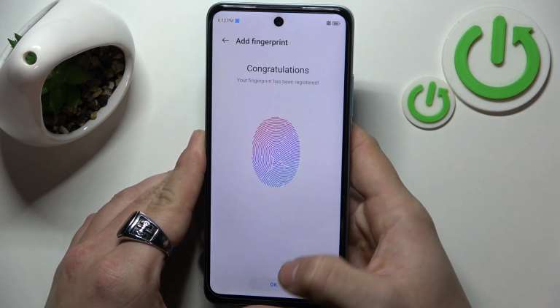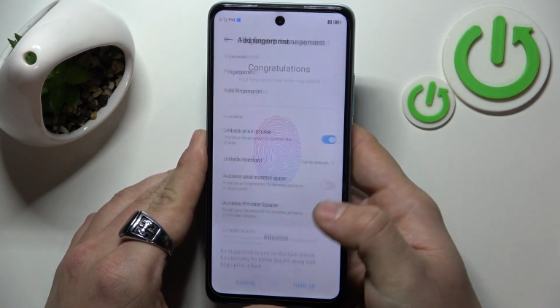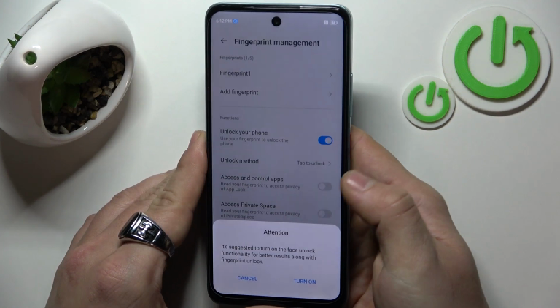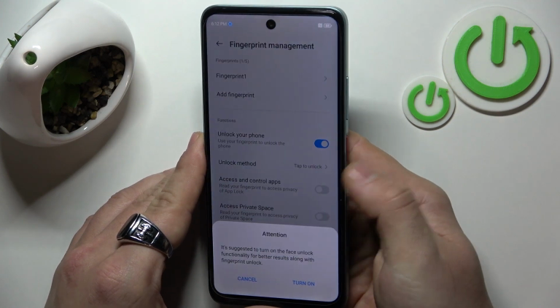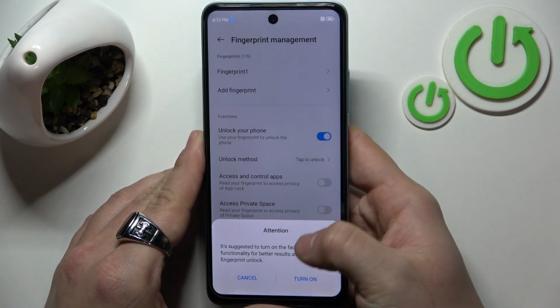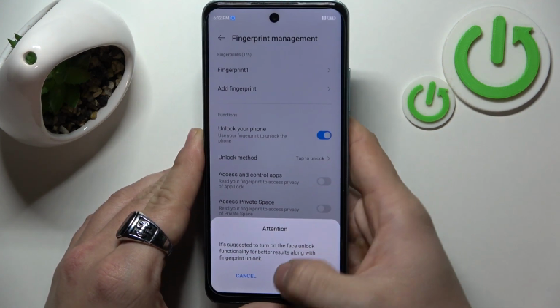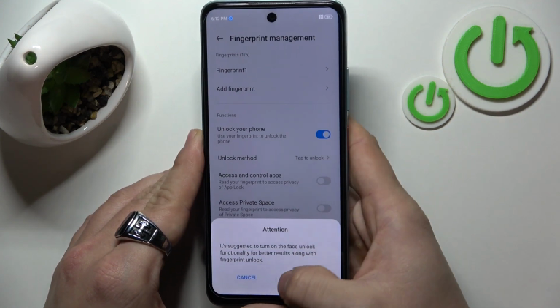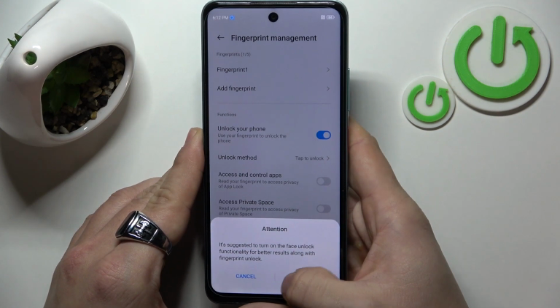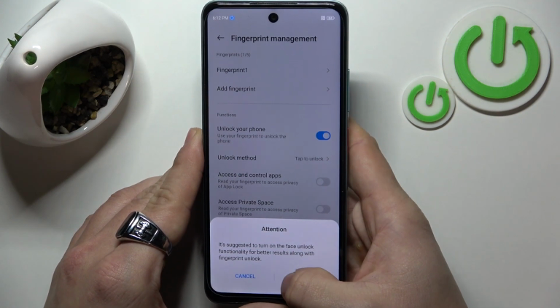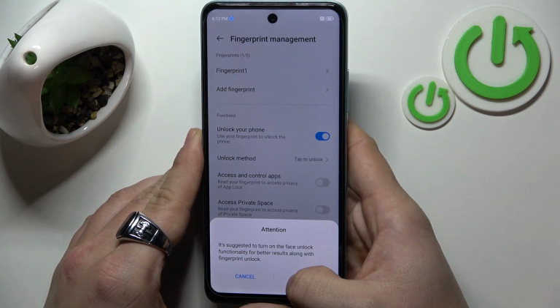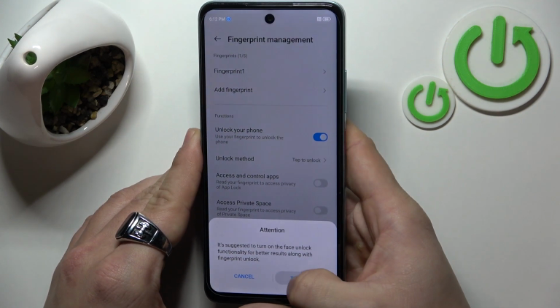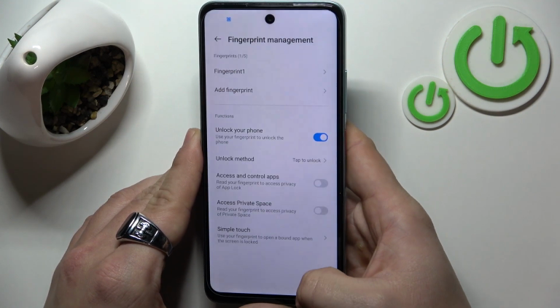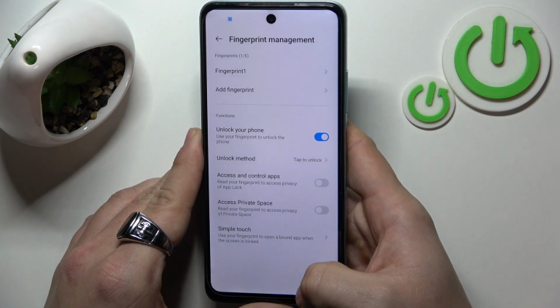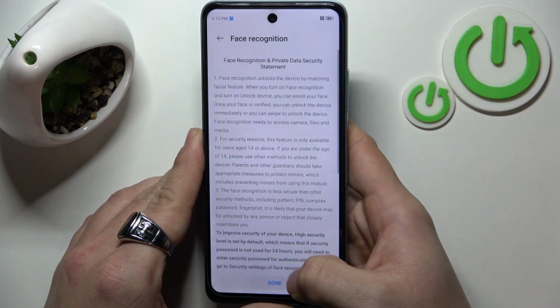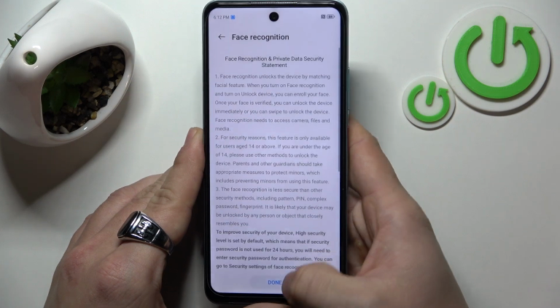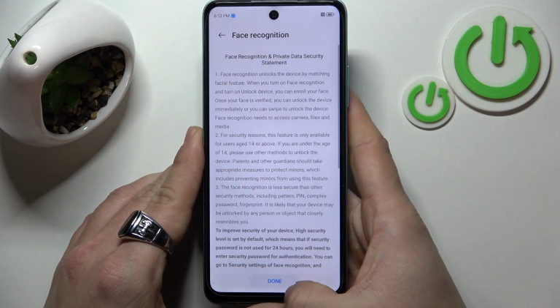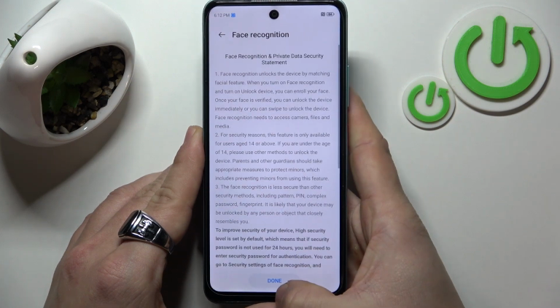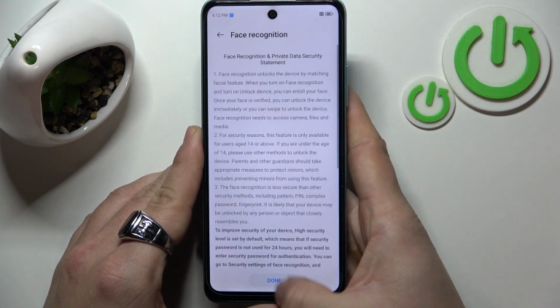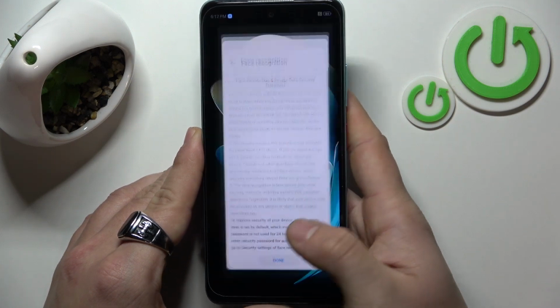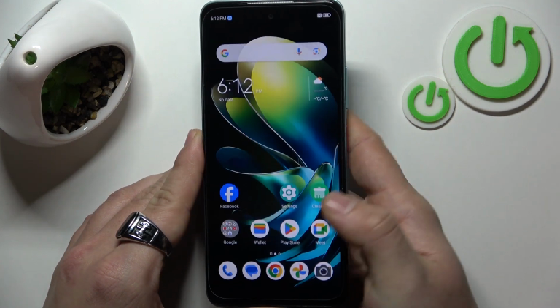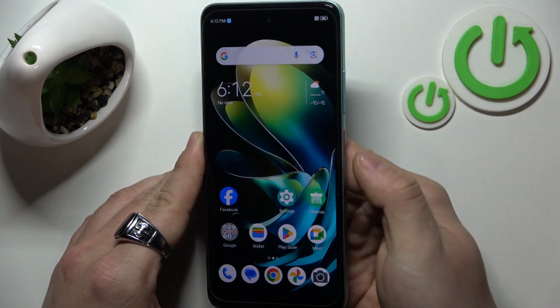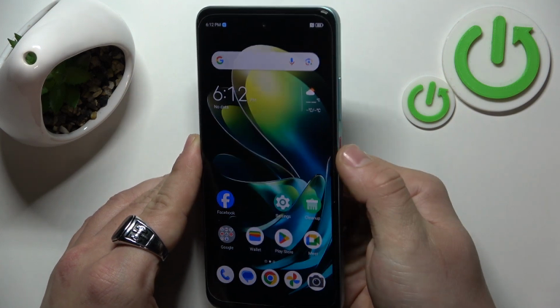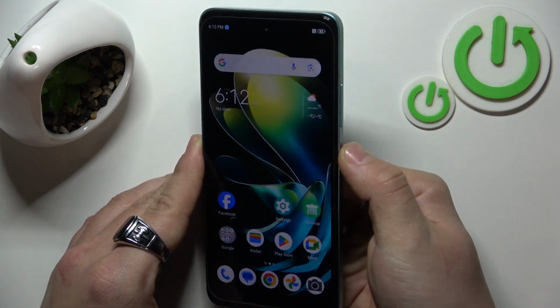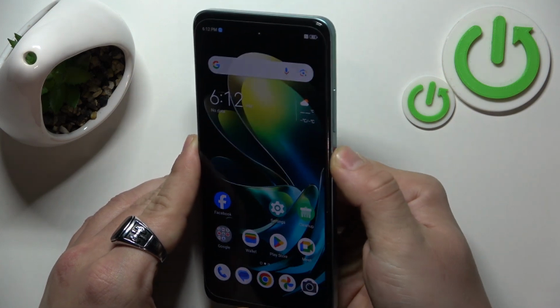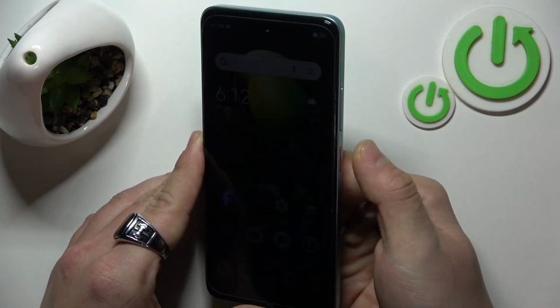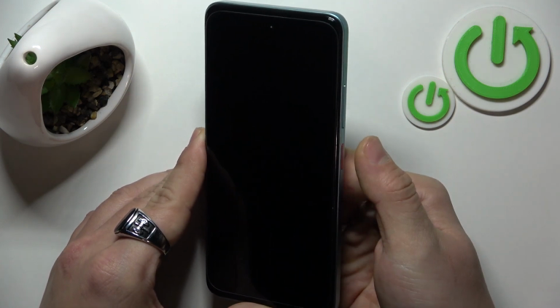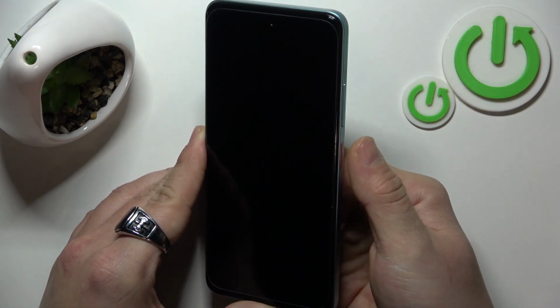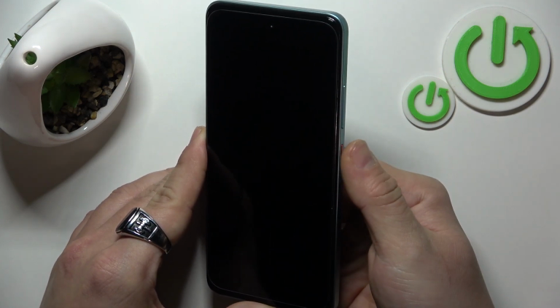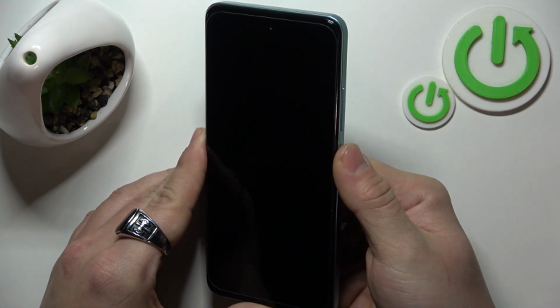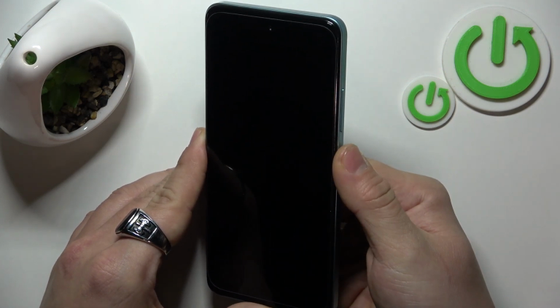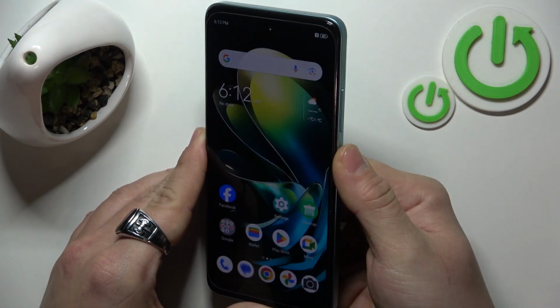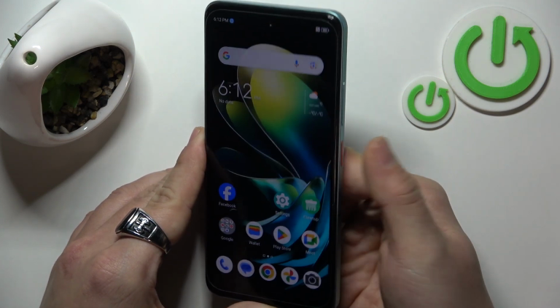Tap OK. And now you can use fingerprint to unlock your phone.